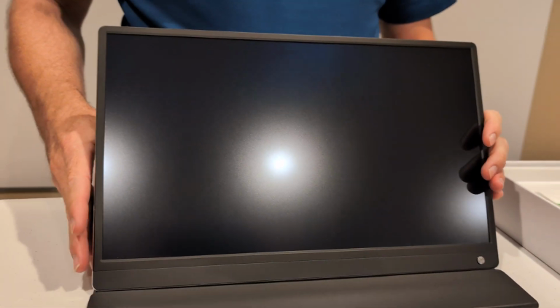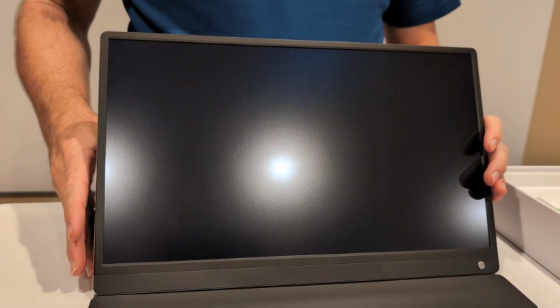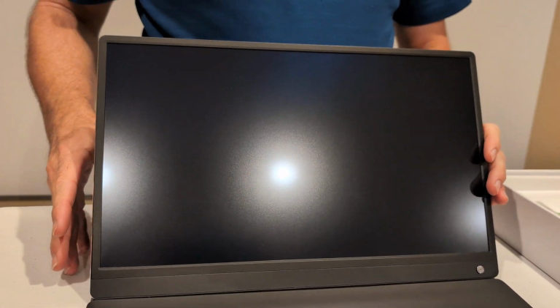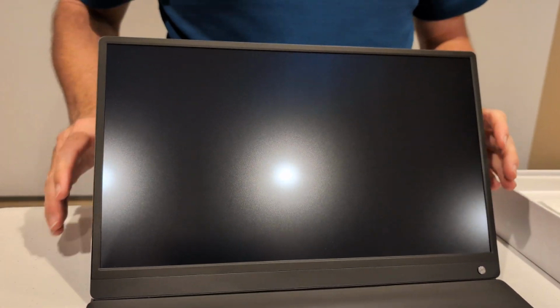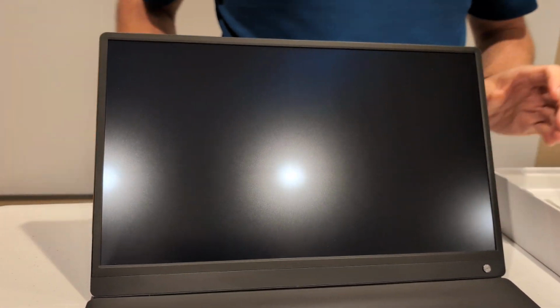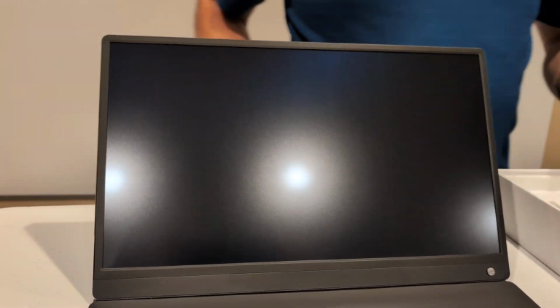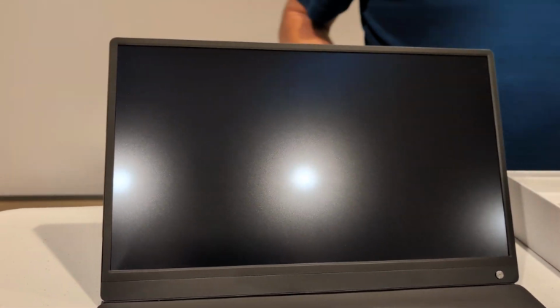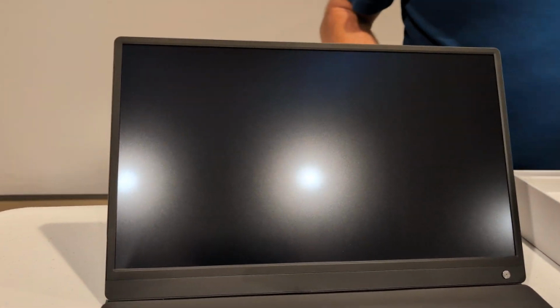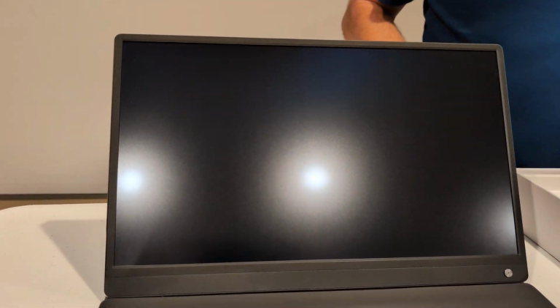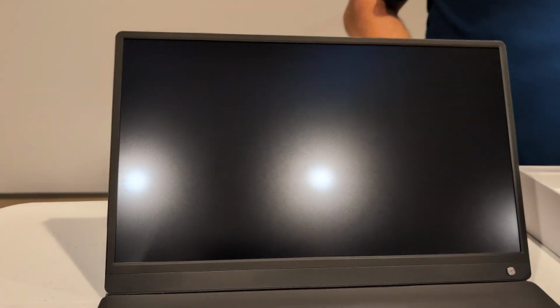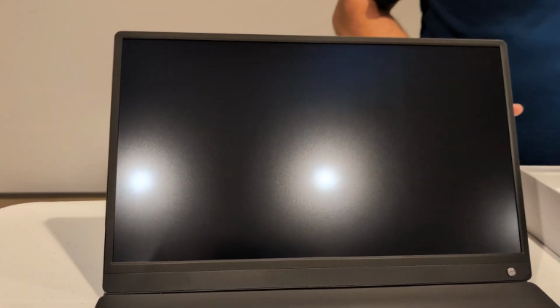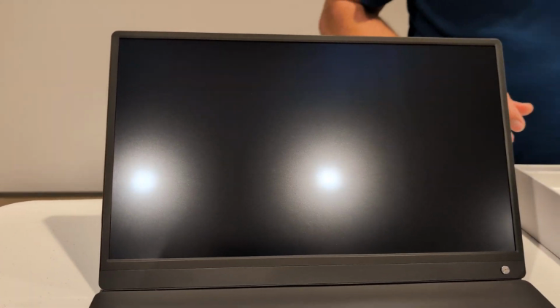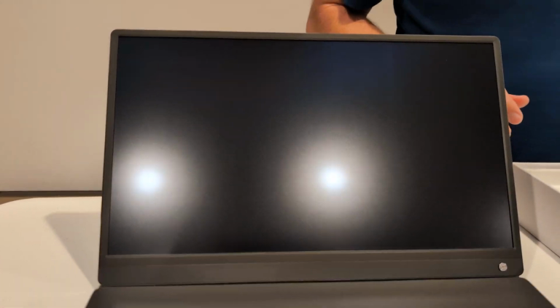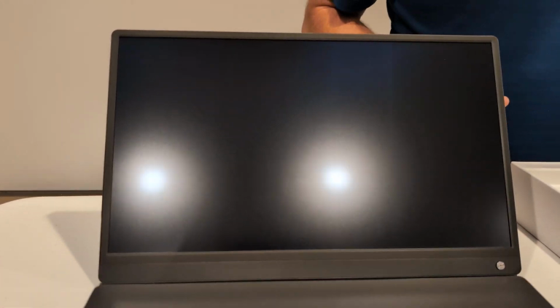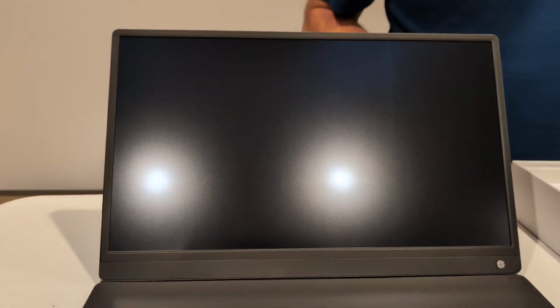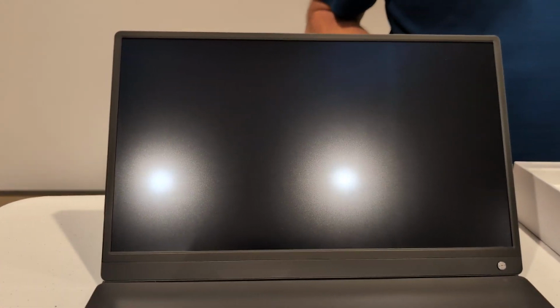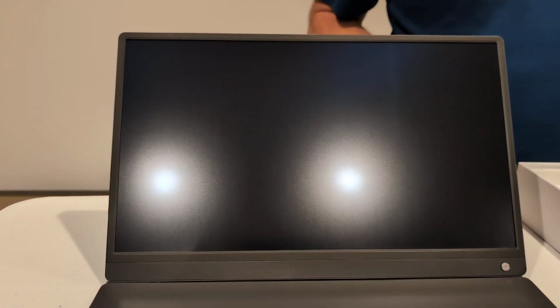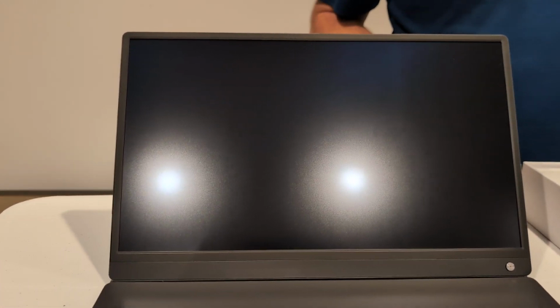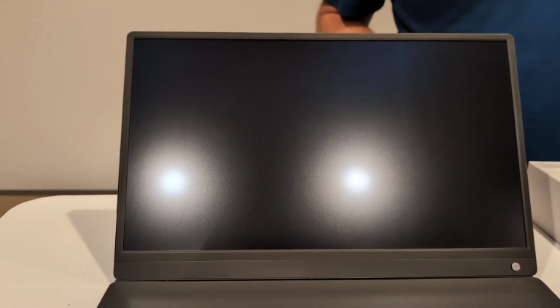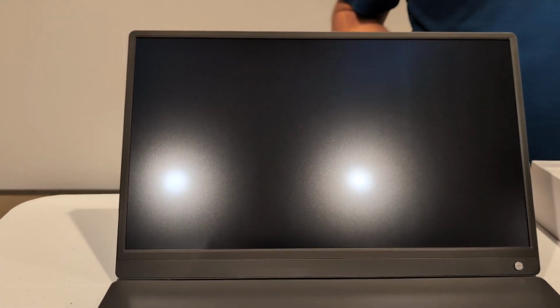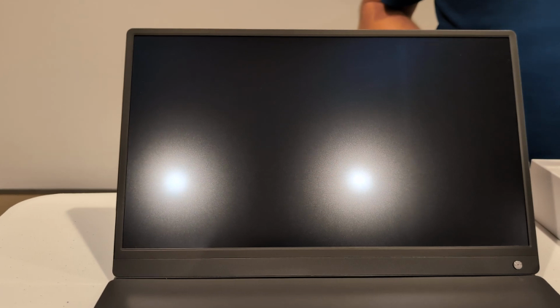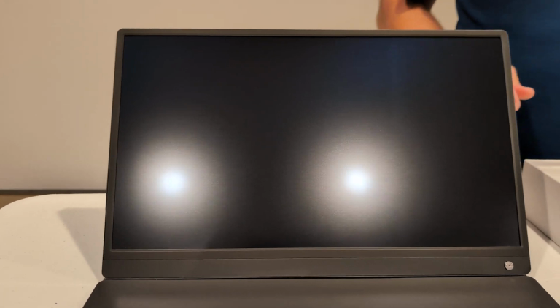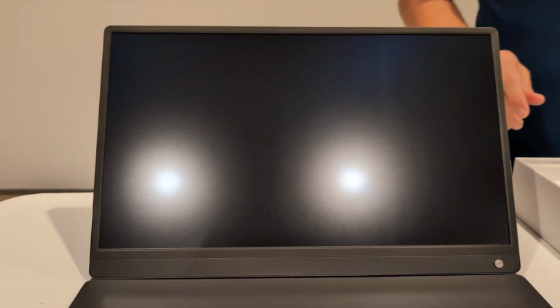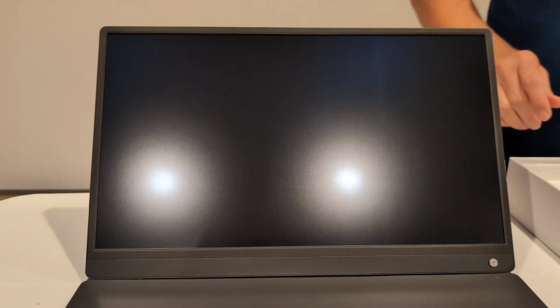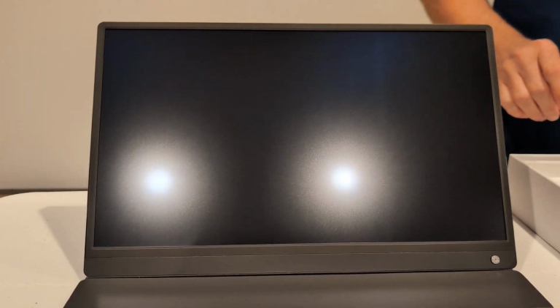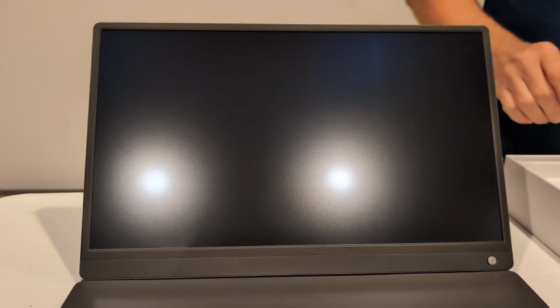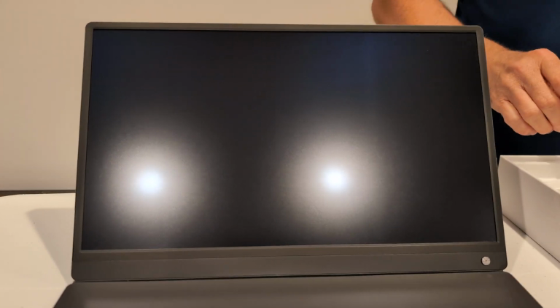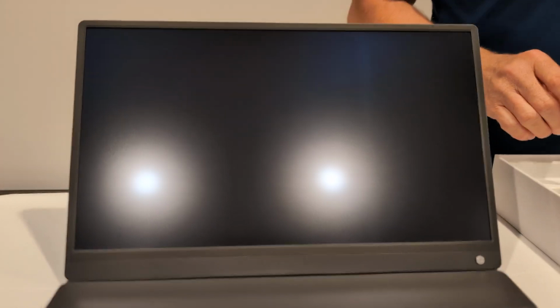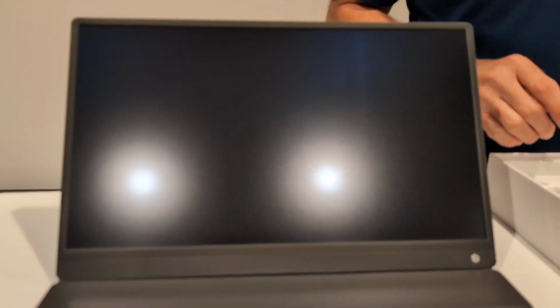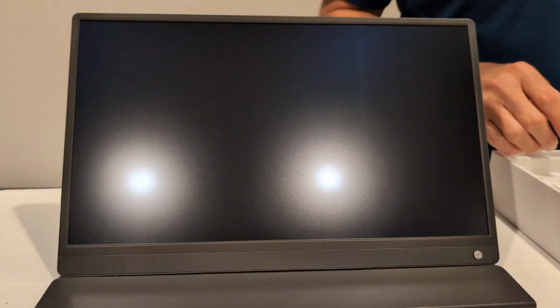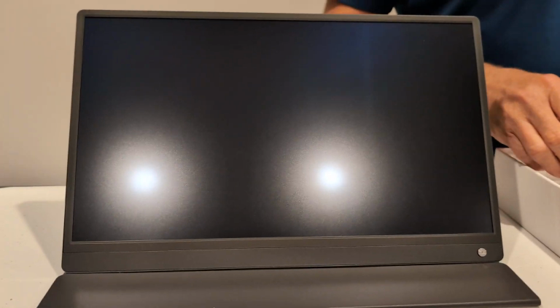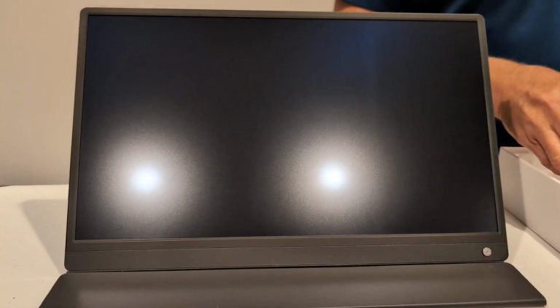Got some monitor. What else do we have in the box?